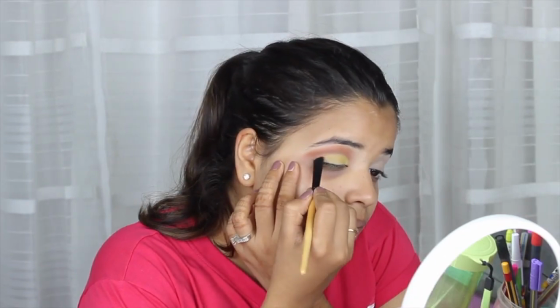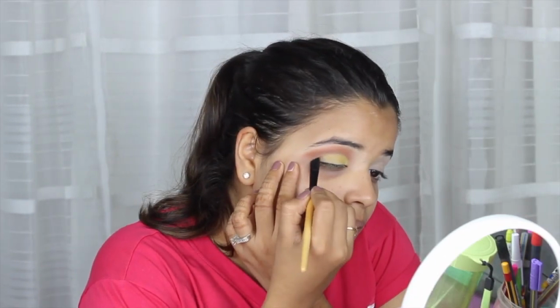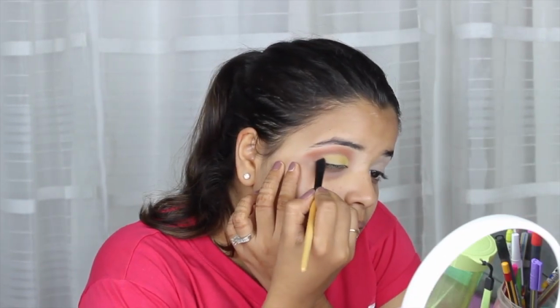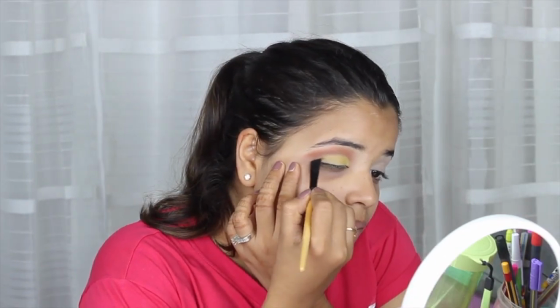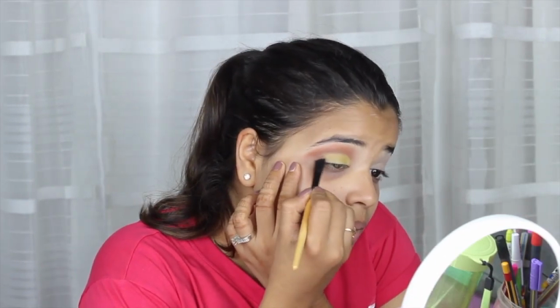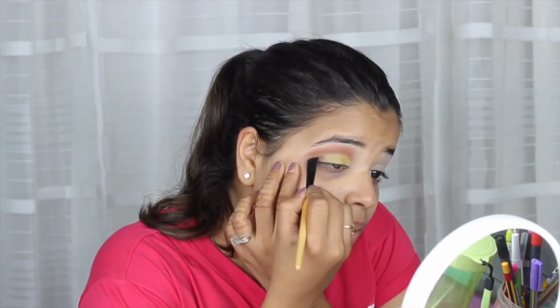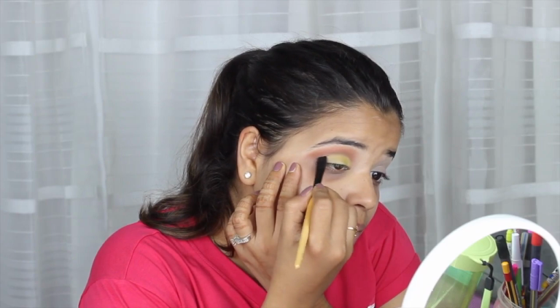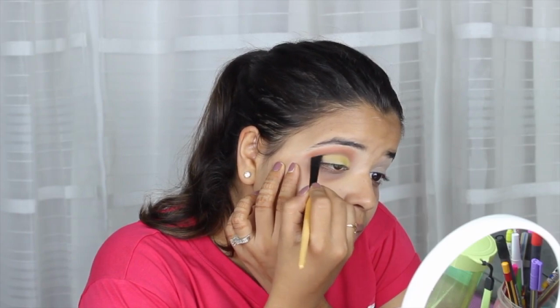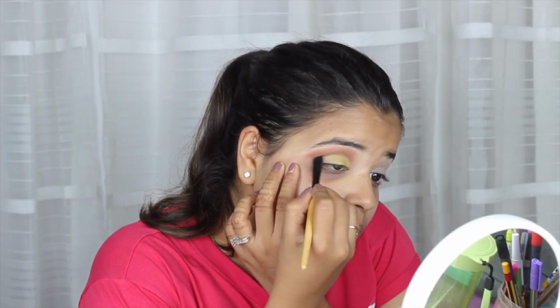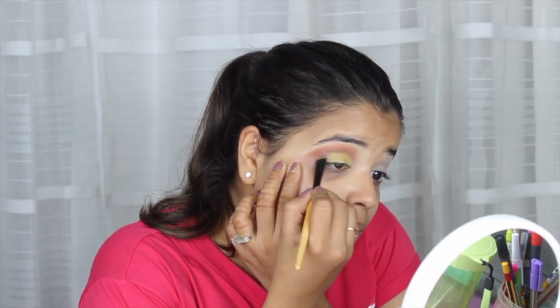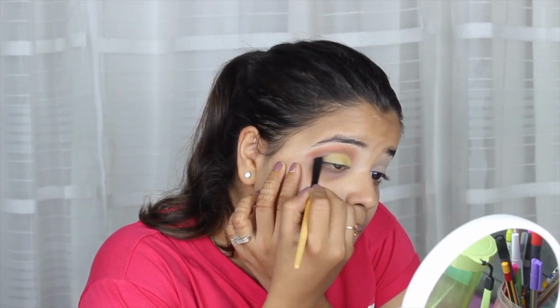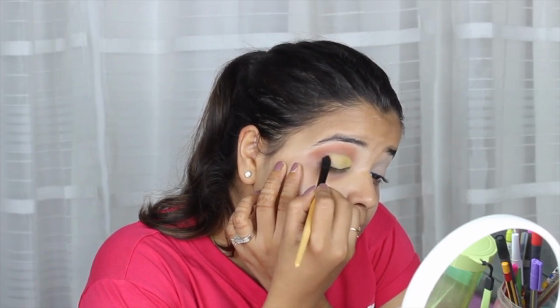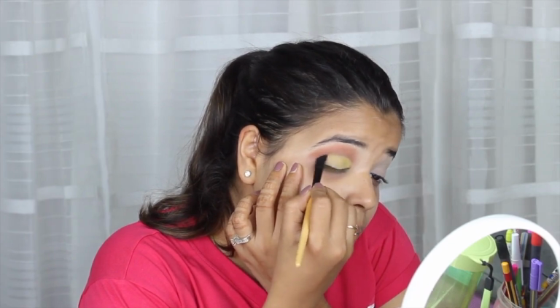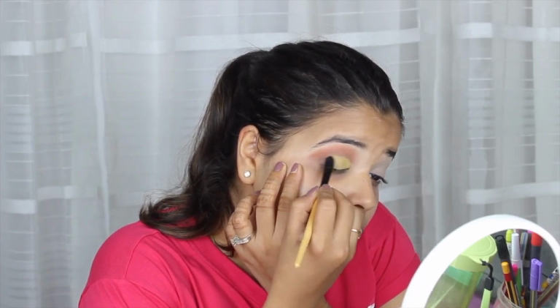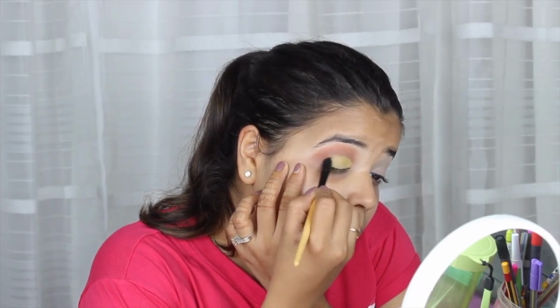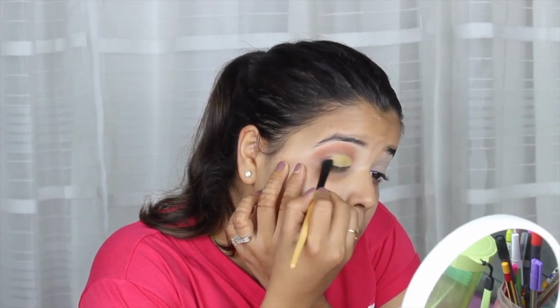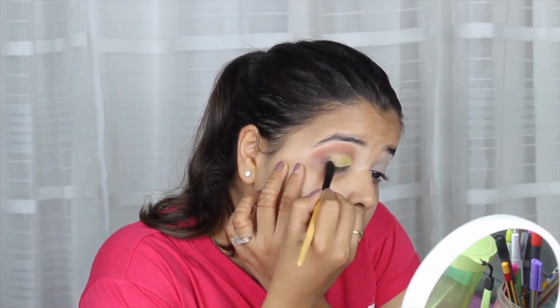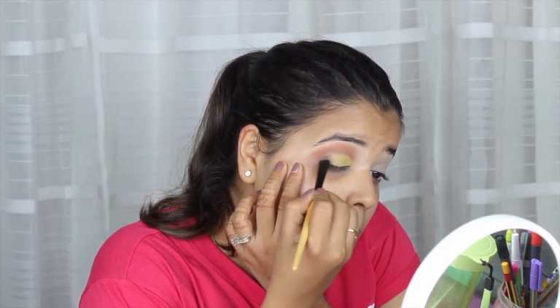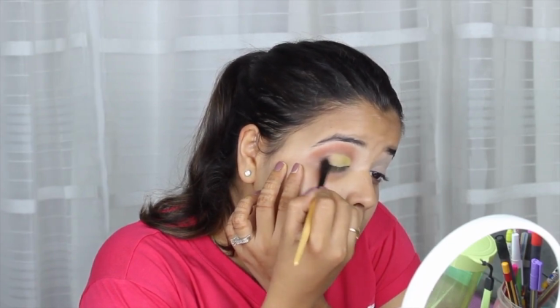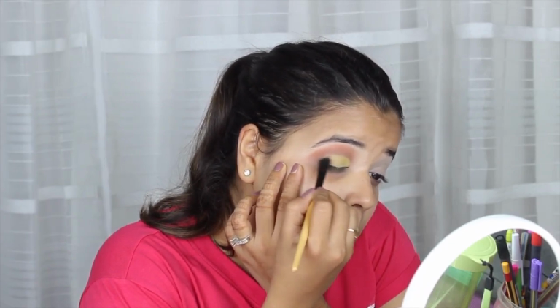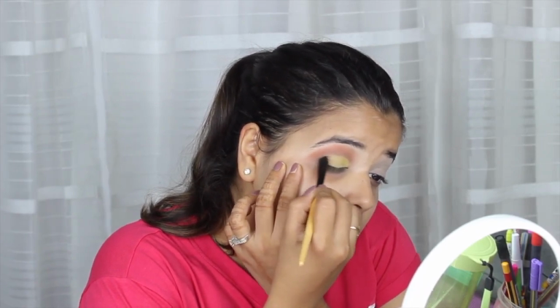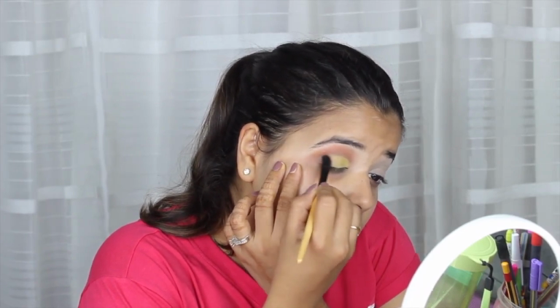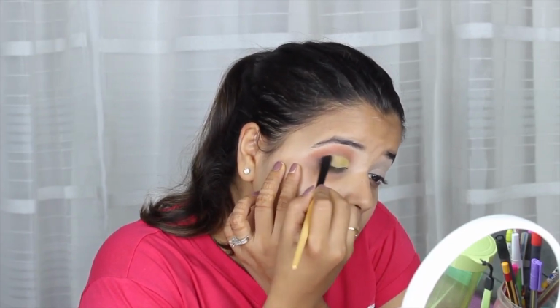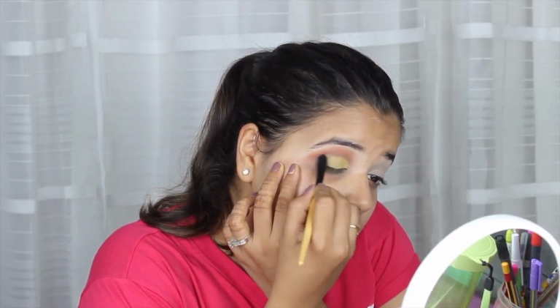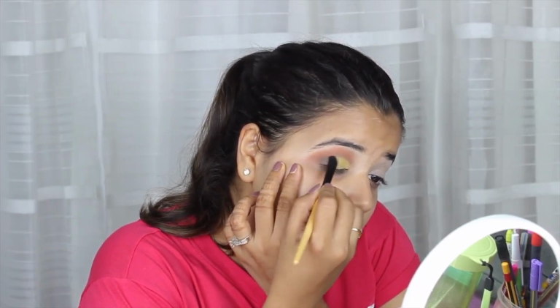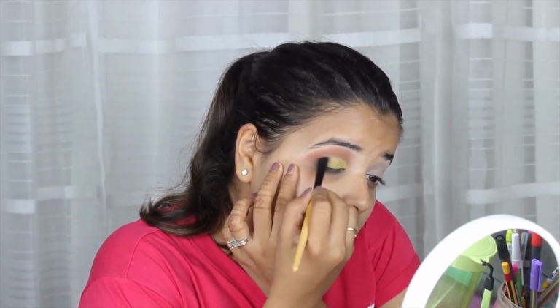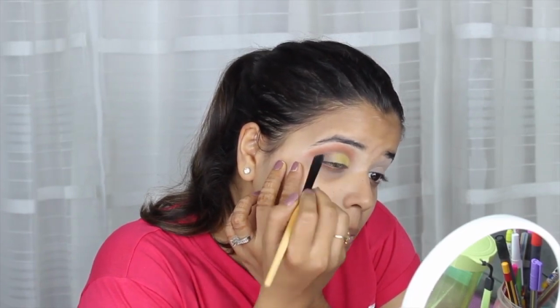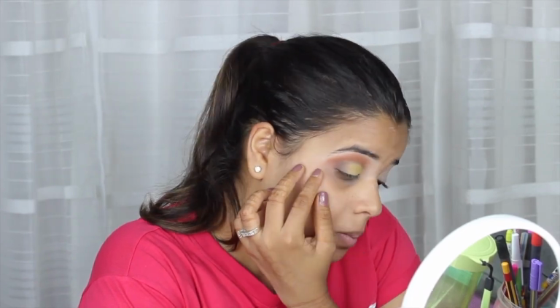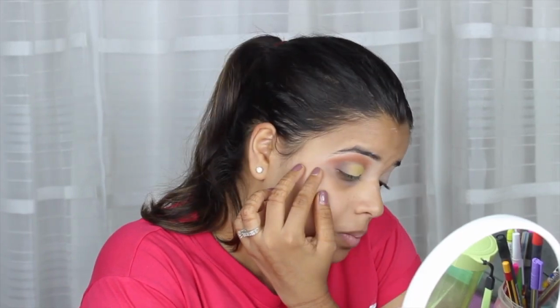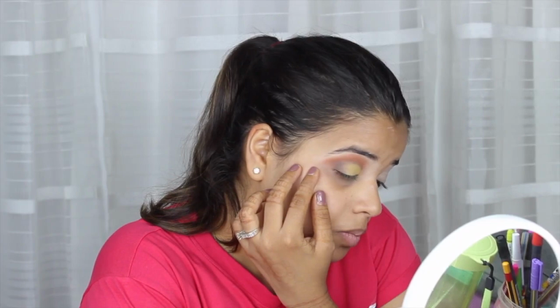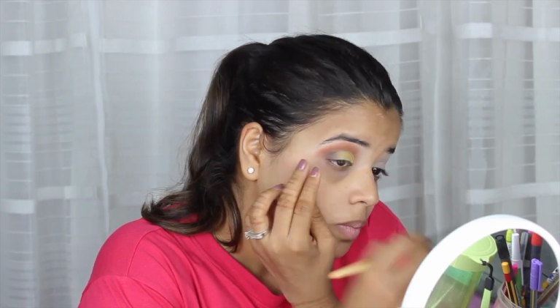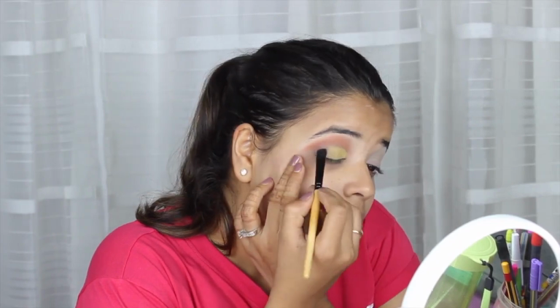Now with the help of an angular brush, I'm going in with the black color only at the outer lid, just to give the cat eye look.